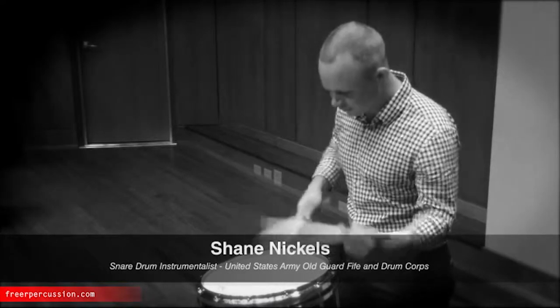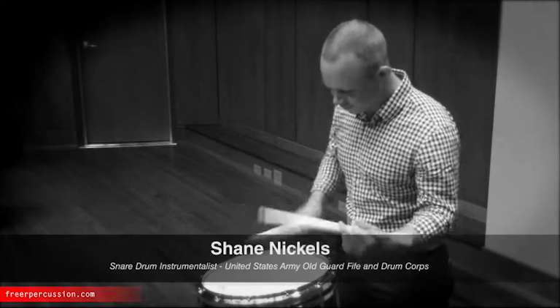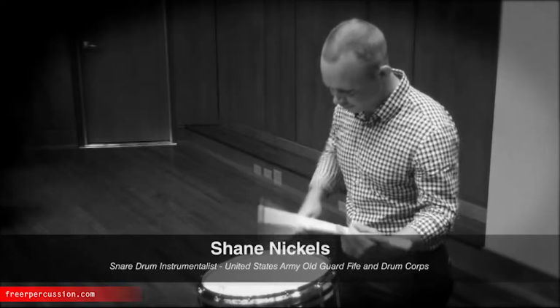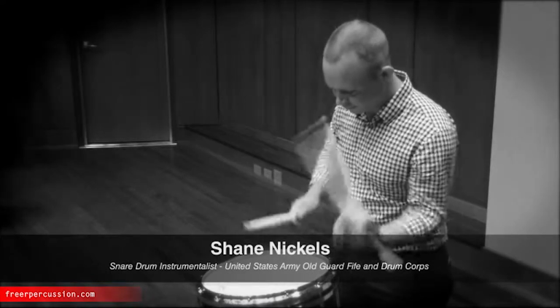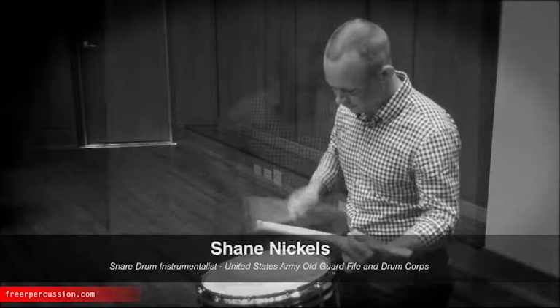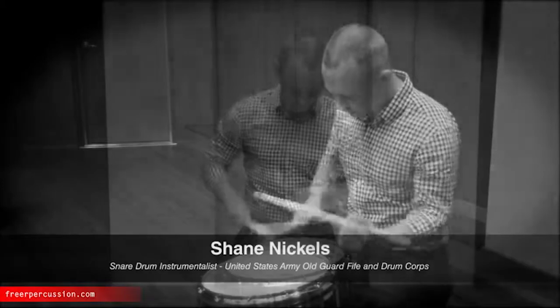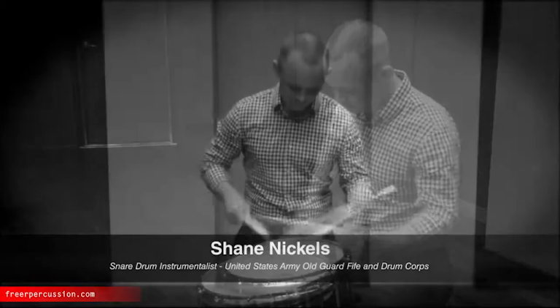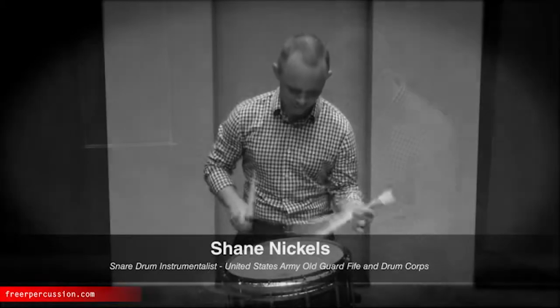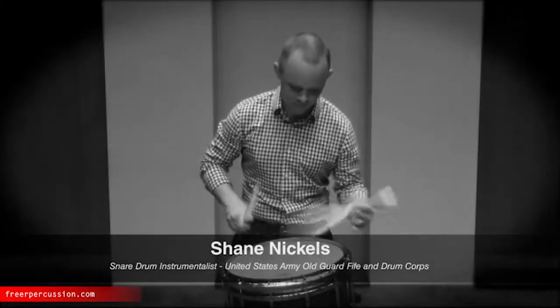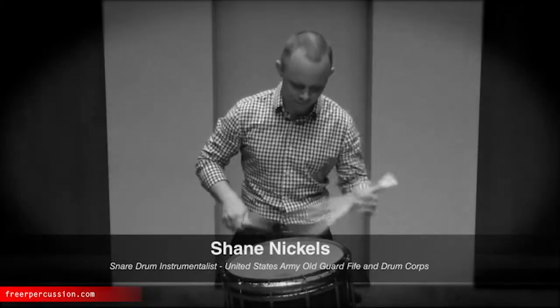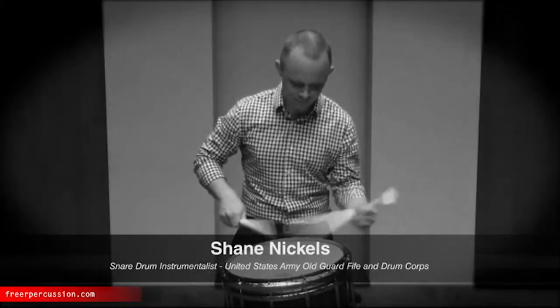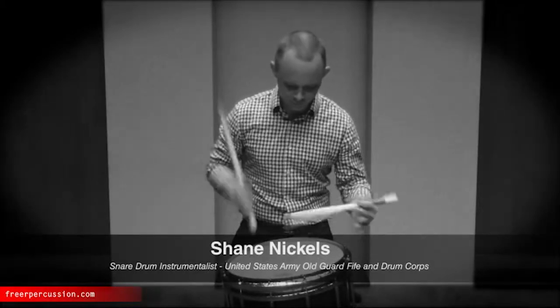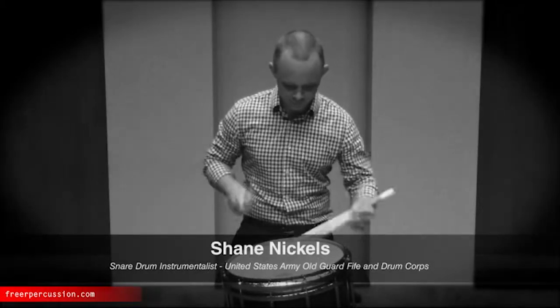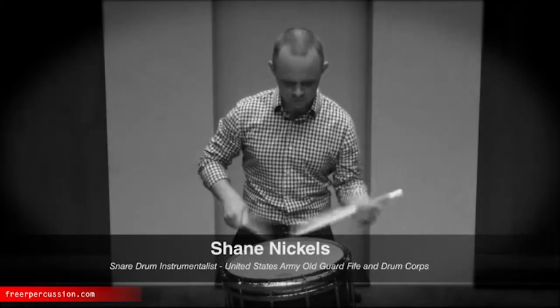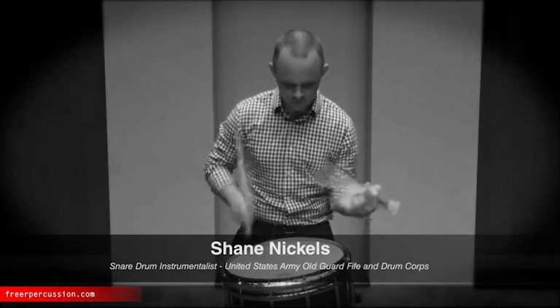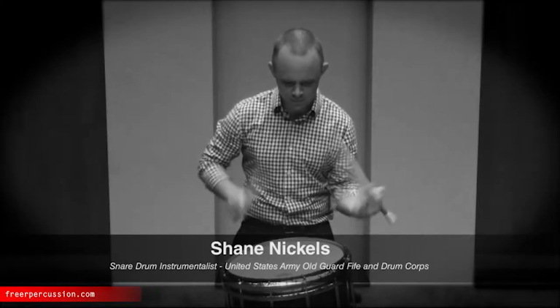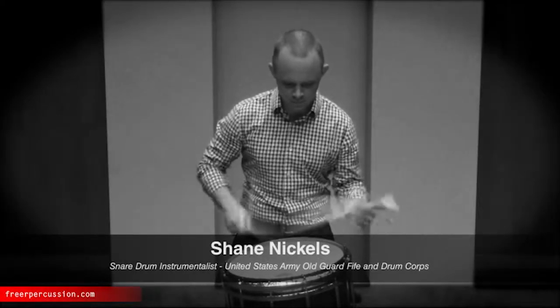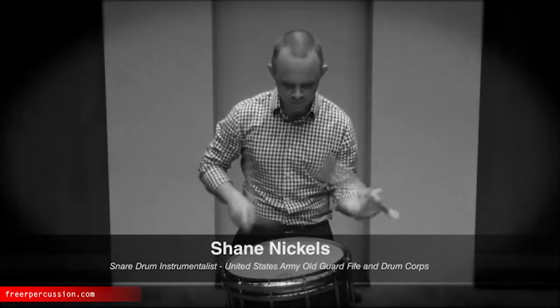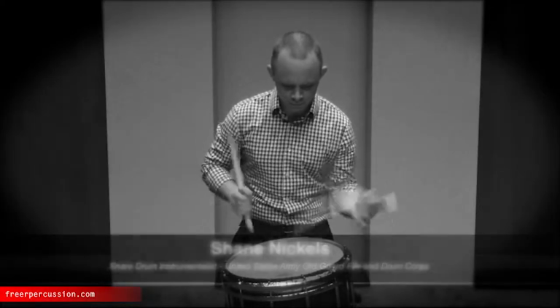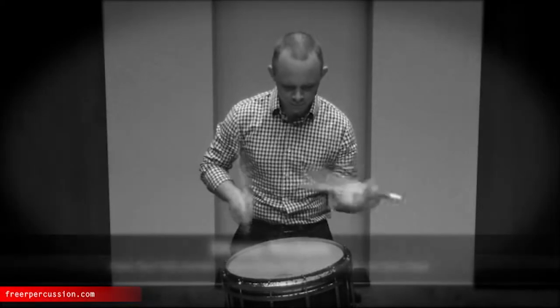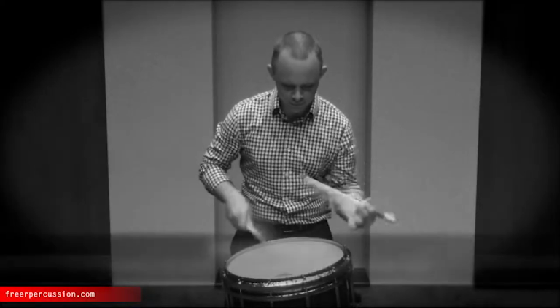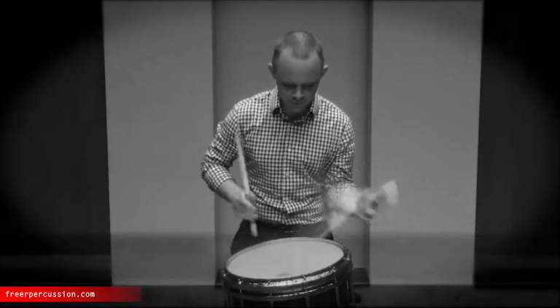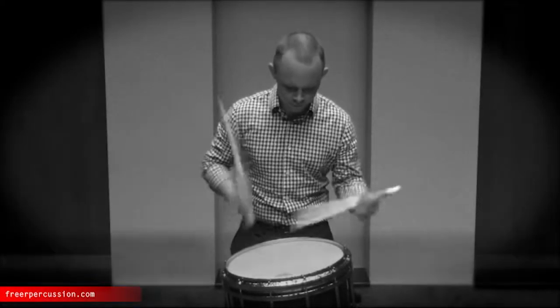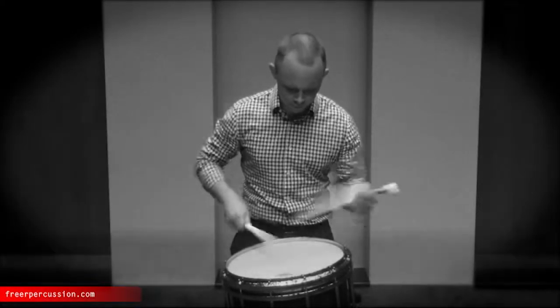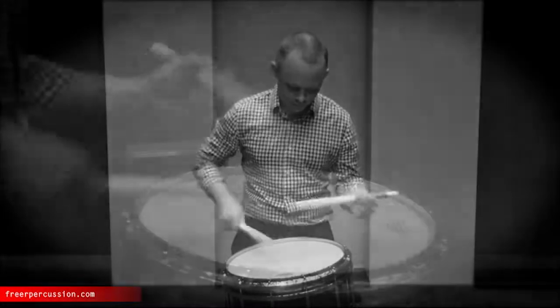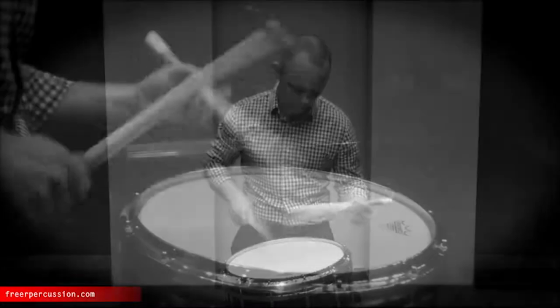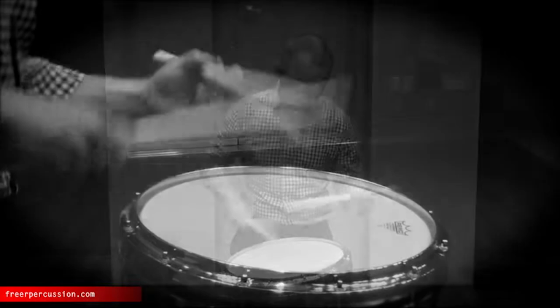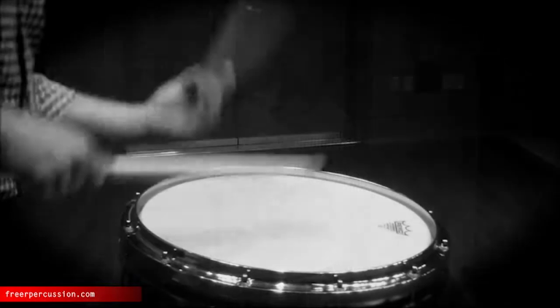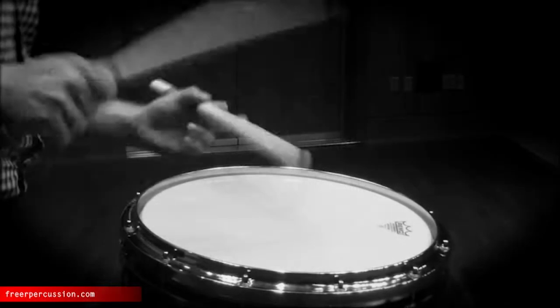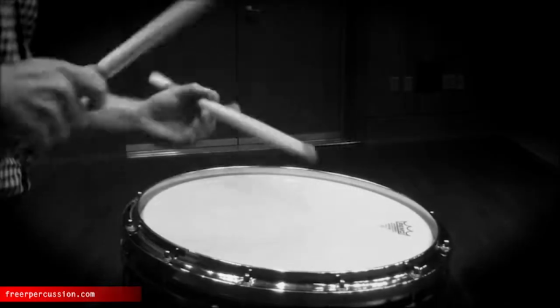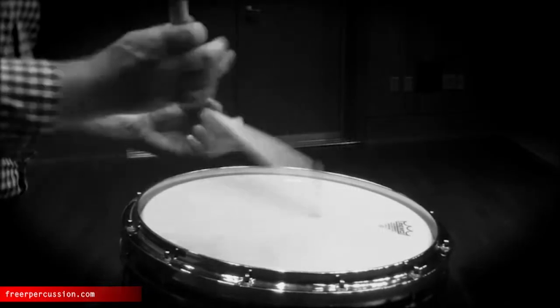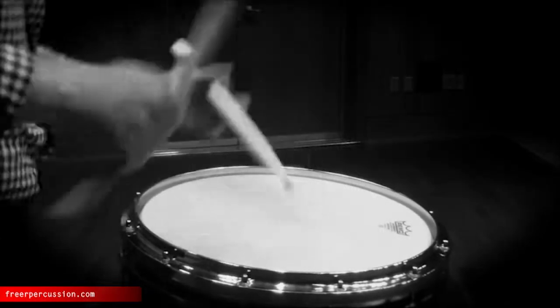They are perfect for a wide variety of rudimental applications, such as Modern DCI, Bifin Drum Corps, or learning Pratt and Wilcoxson solos.